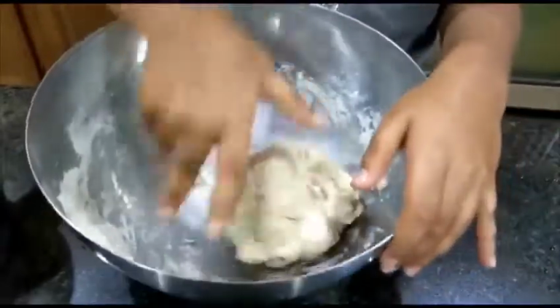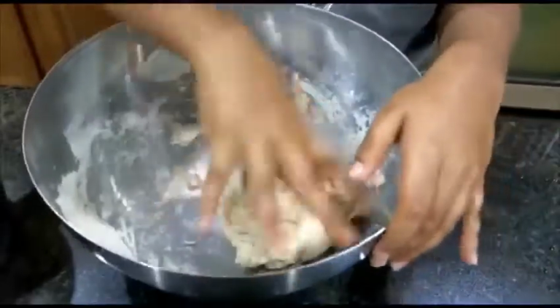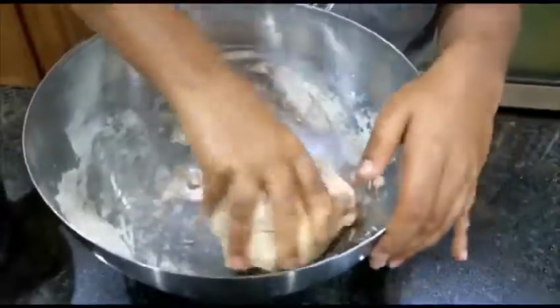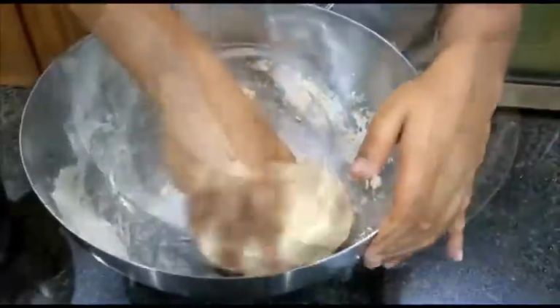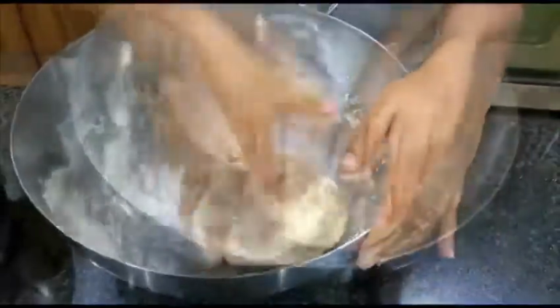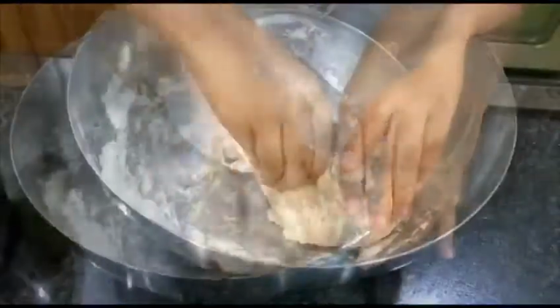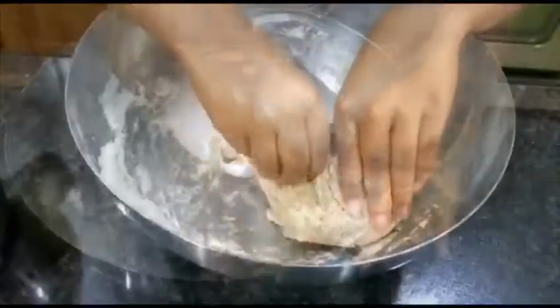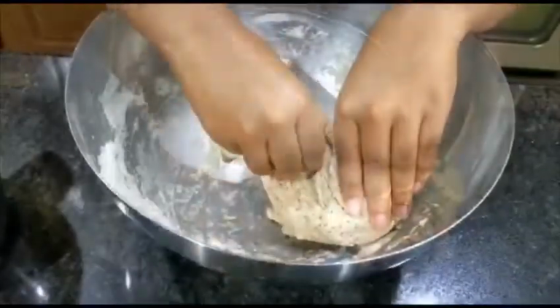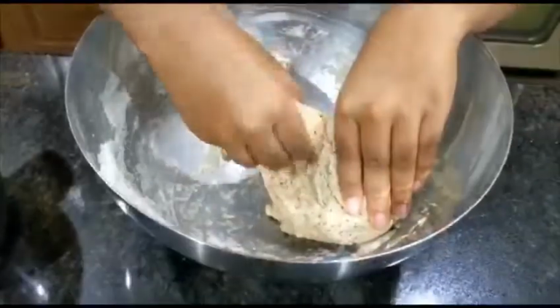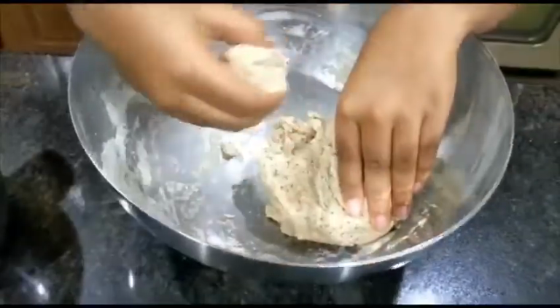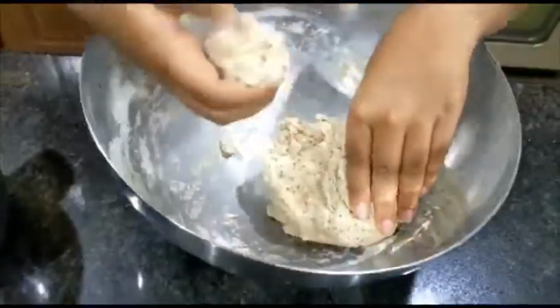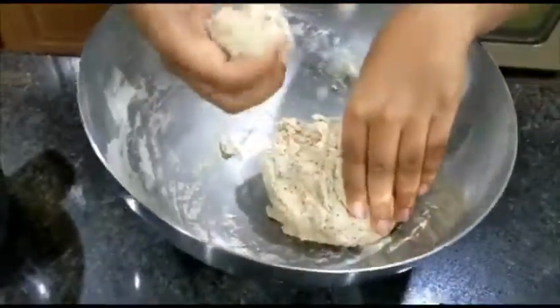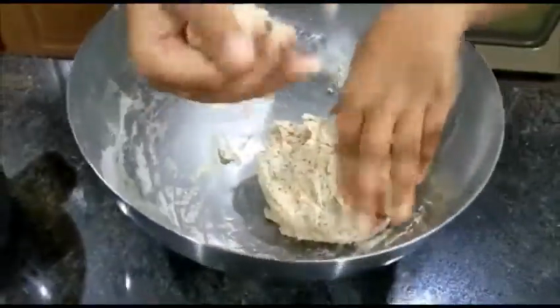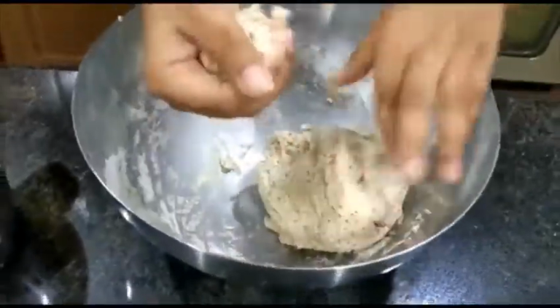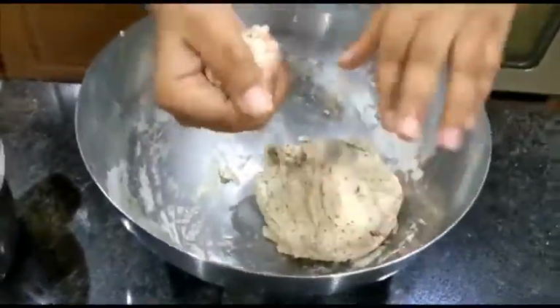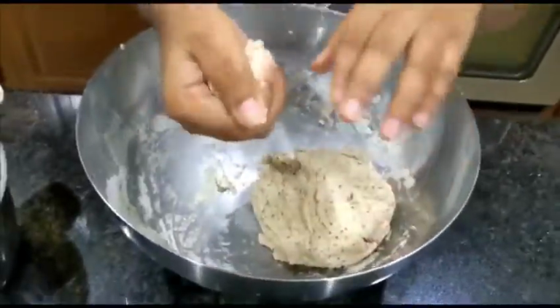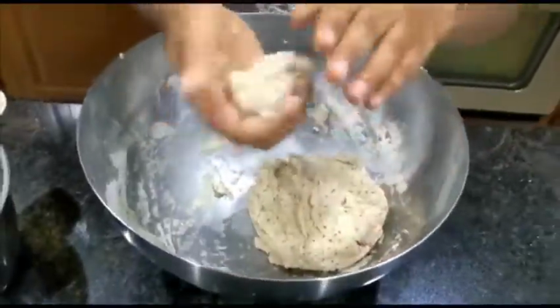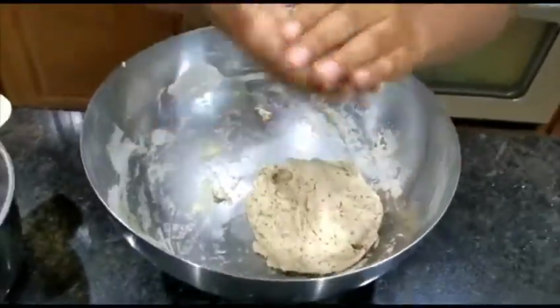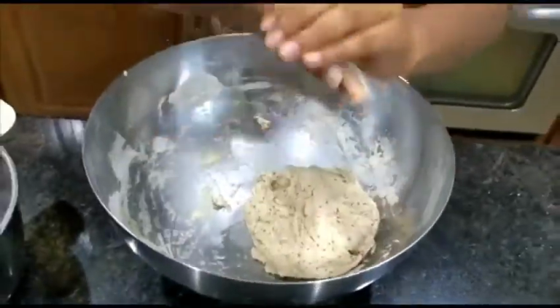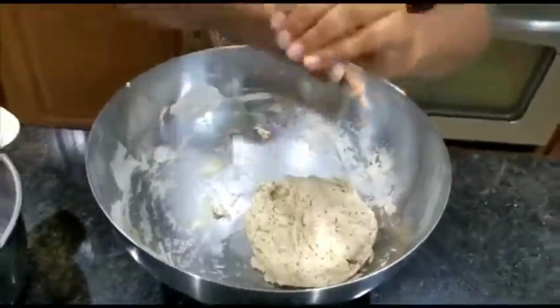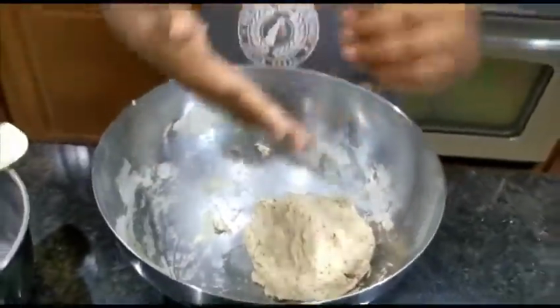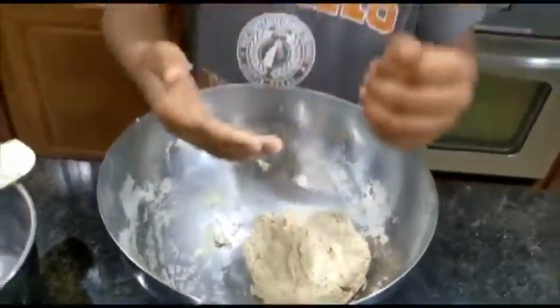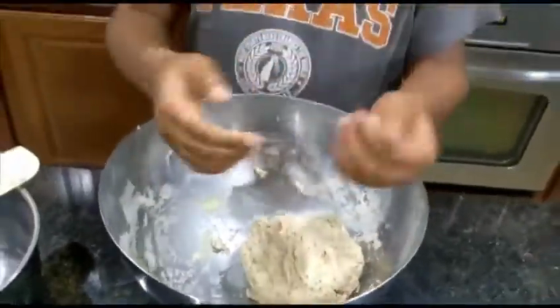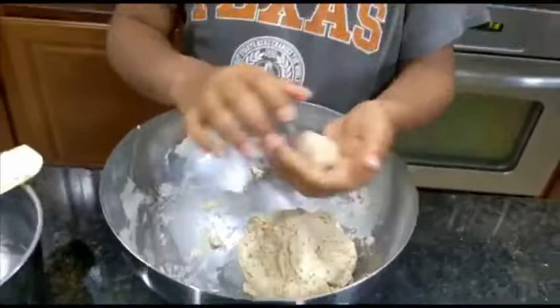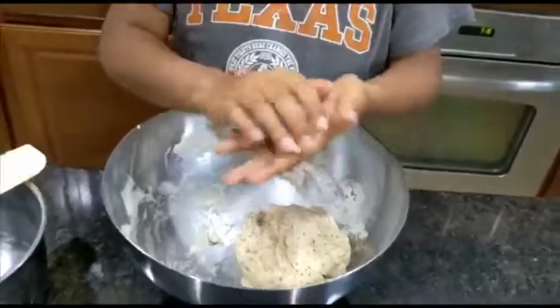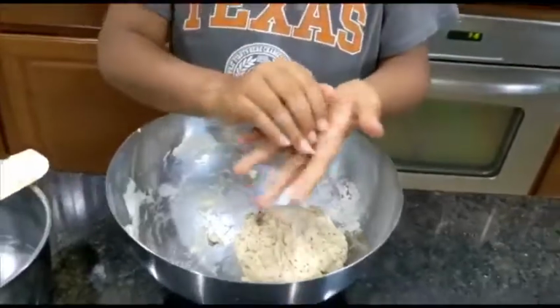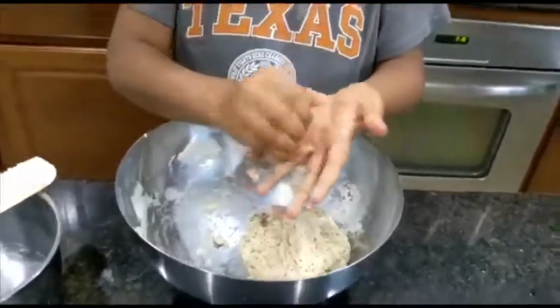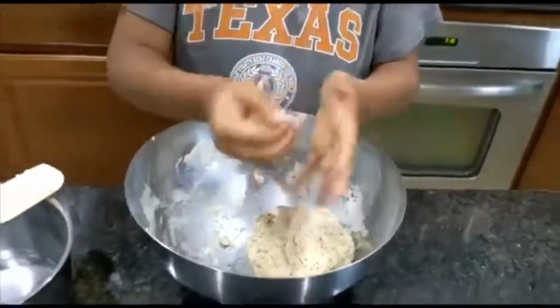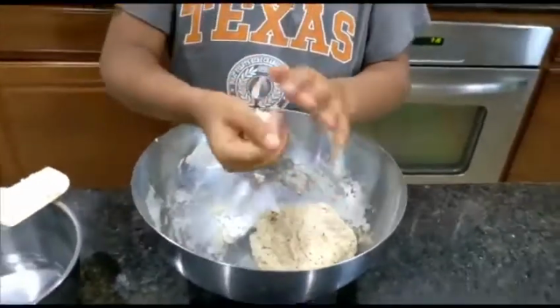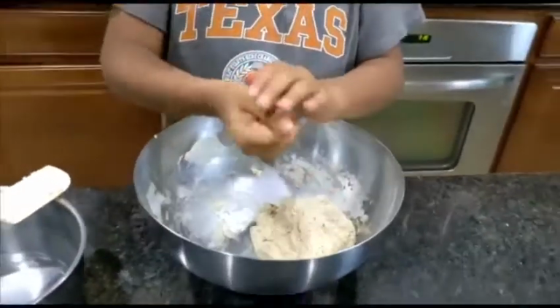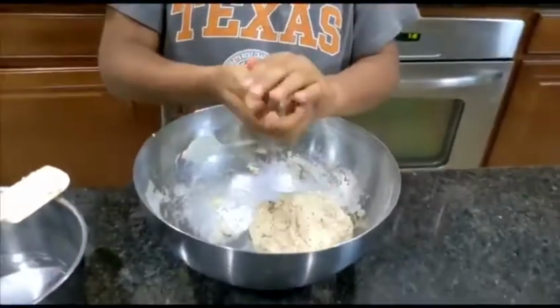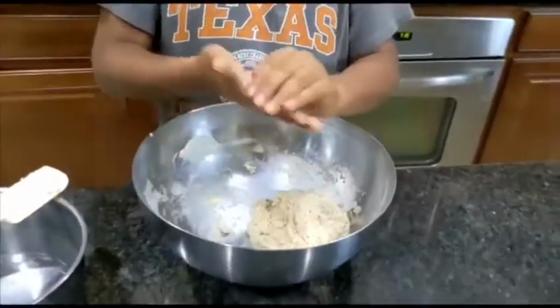Now the dough is ready. We can make it into little balls and roll them into chapati.